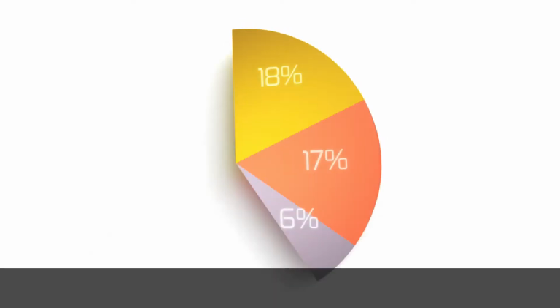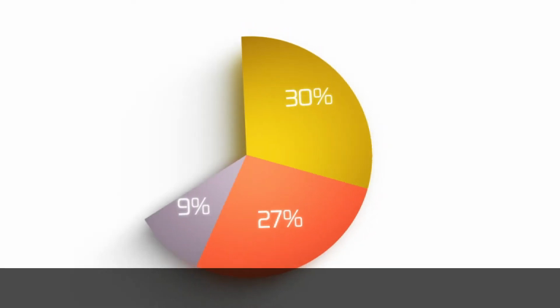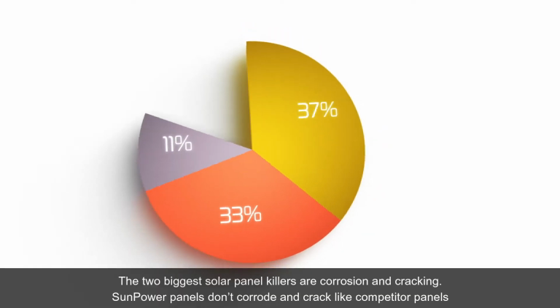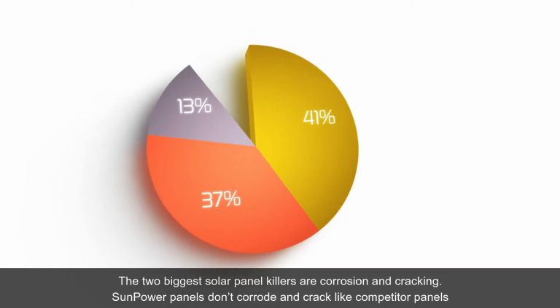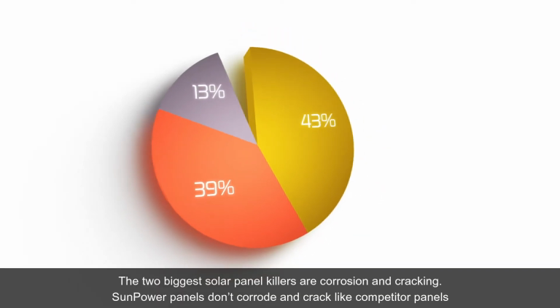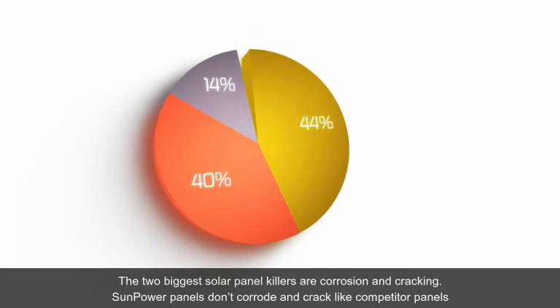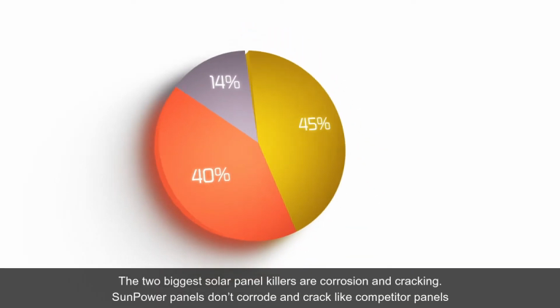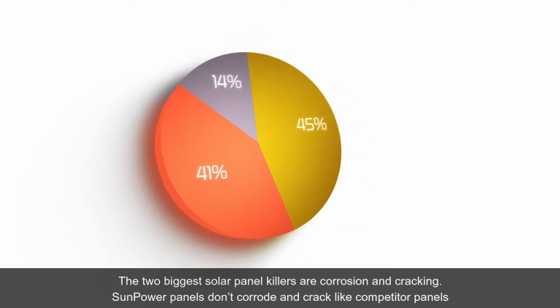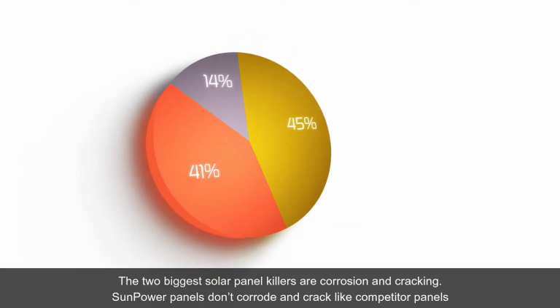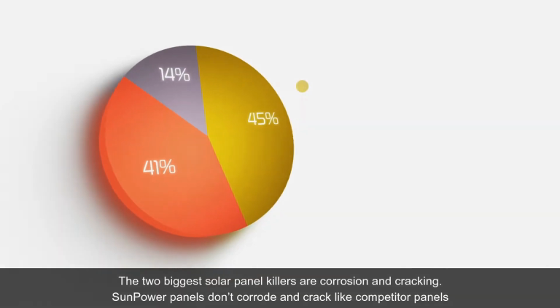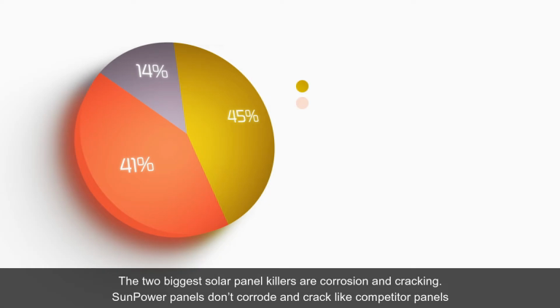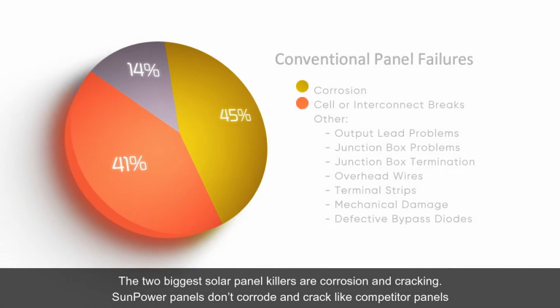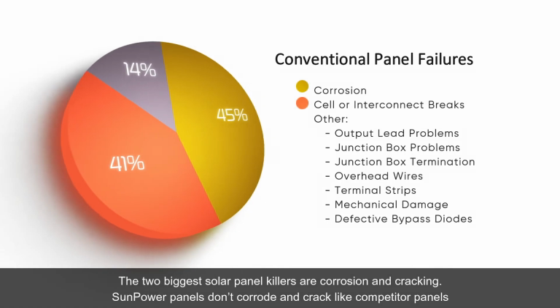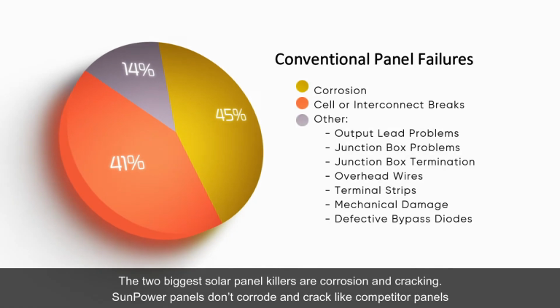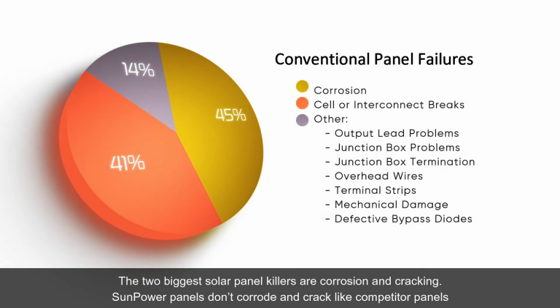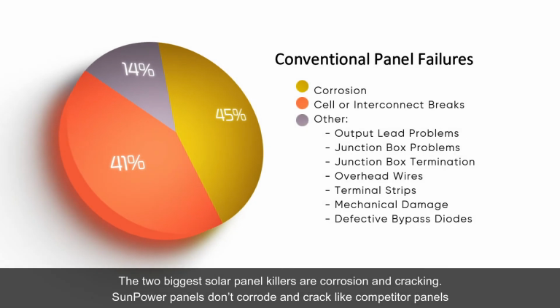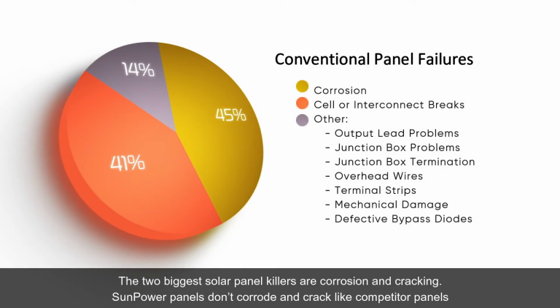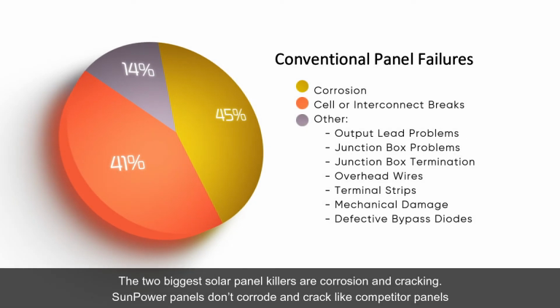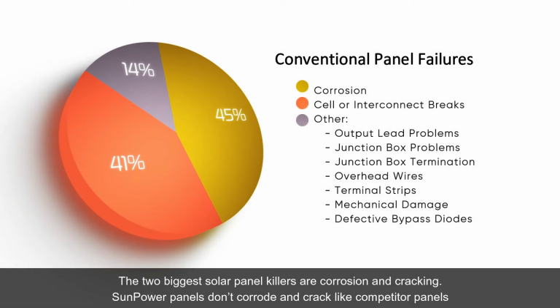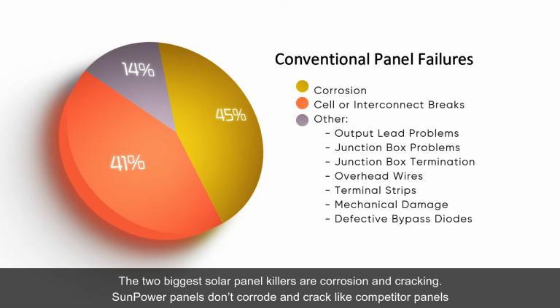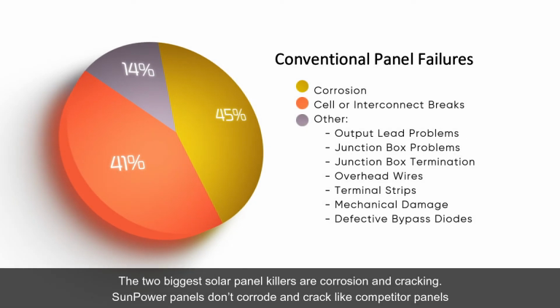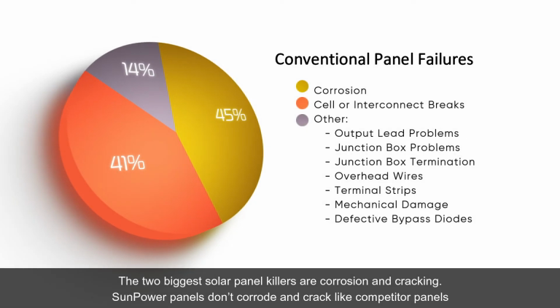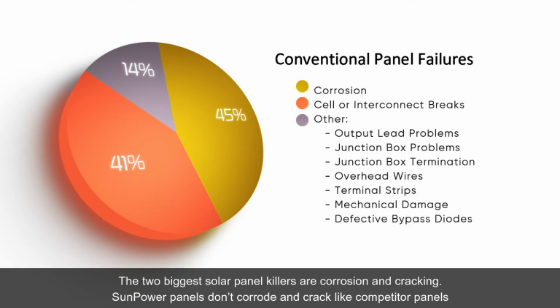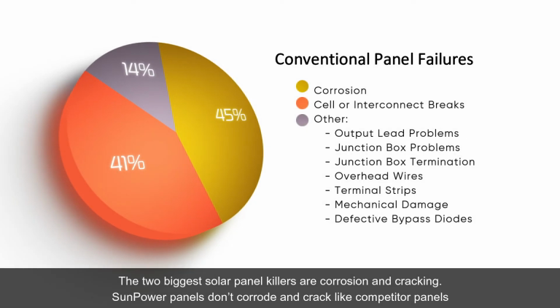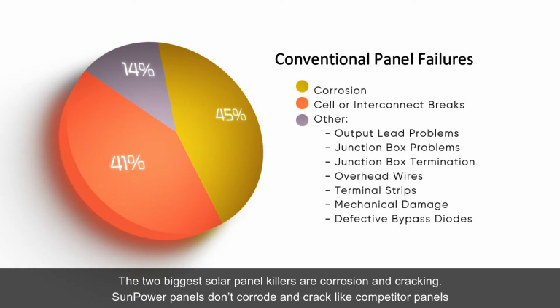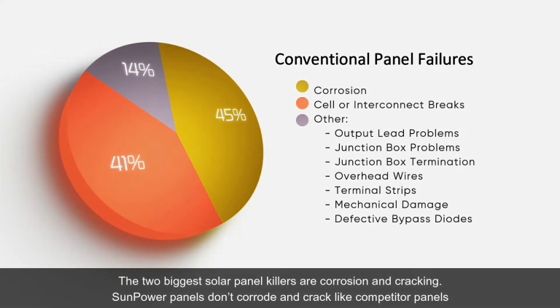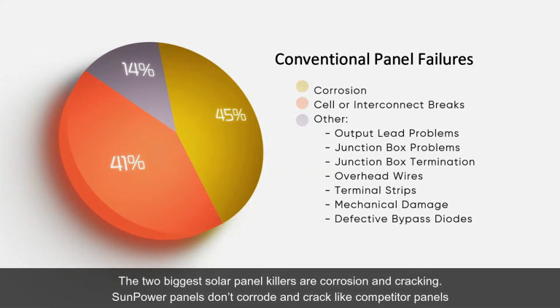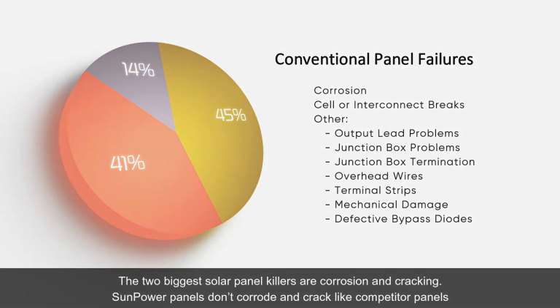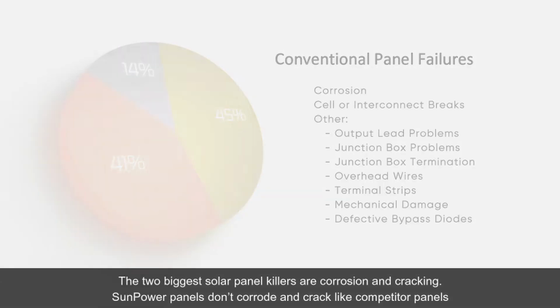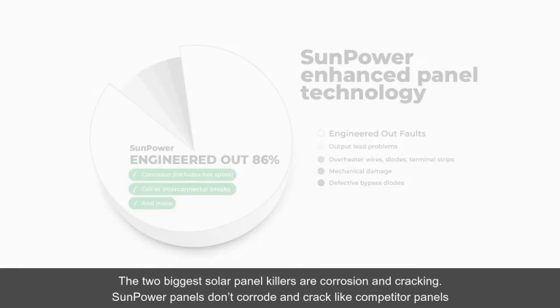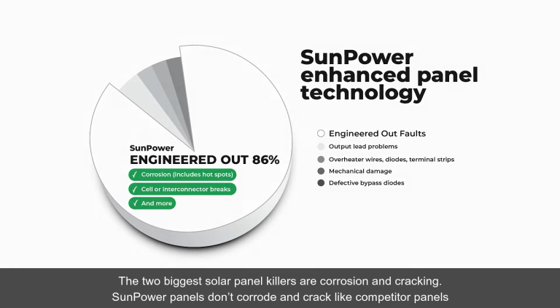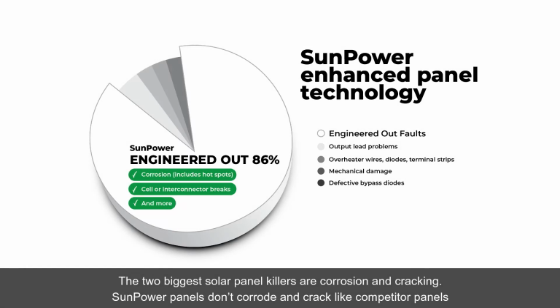The two biggest solar panel killers are corrosion and cracking. SunPower panels don't corrode and crack like competitor panels.